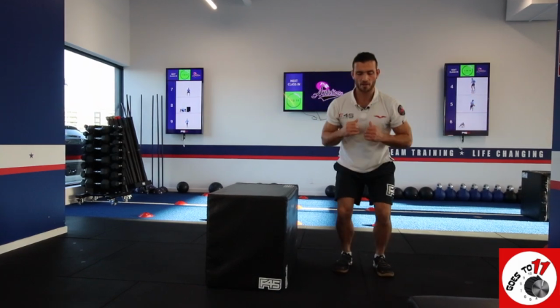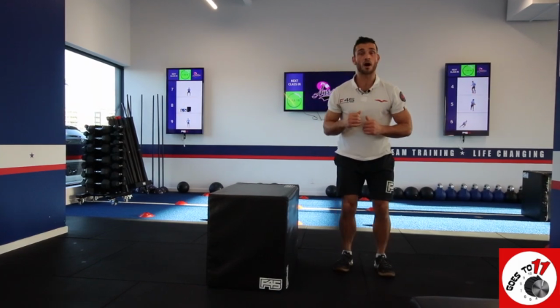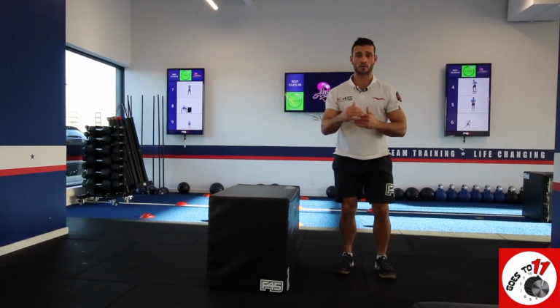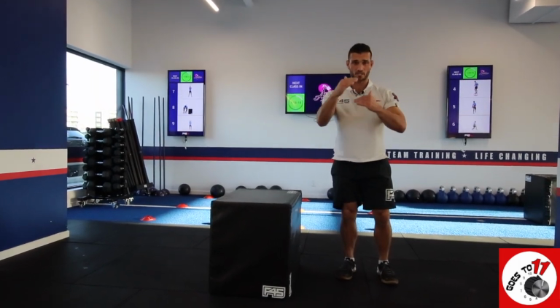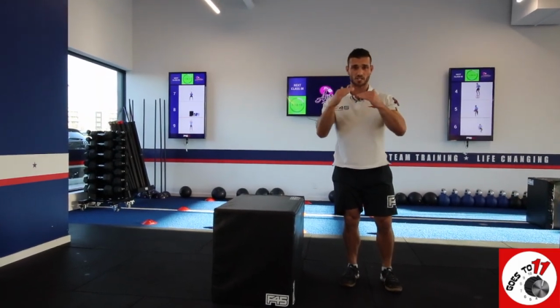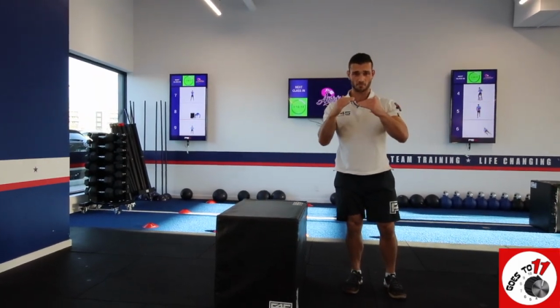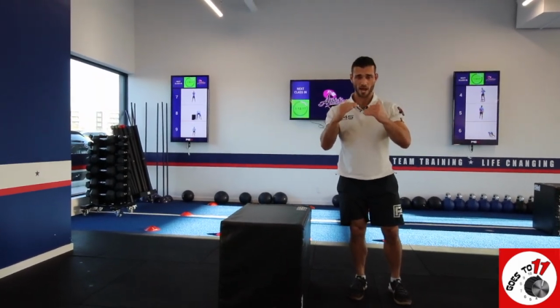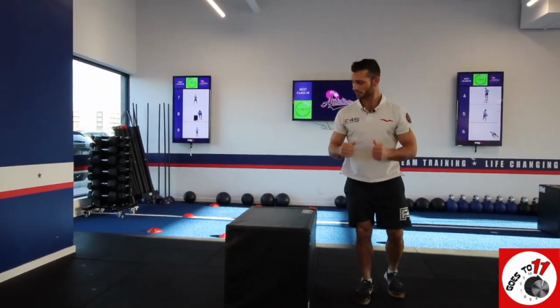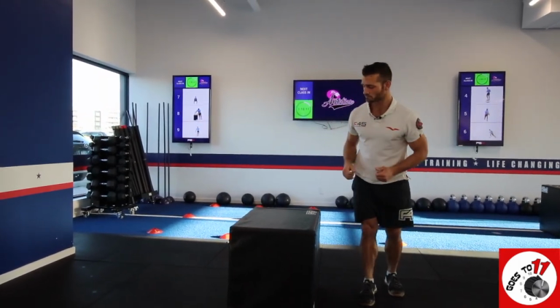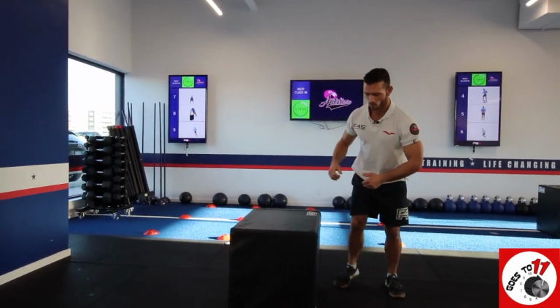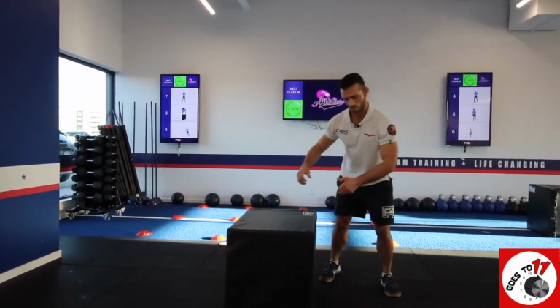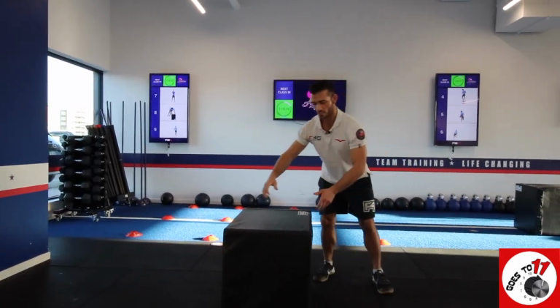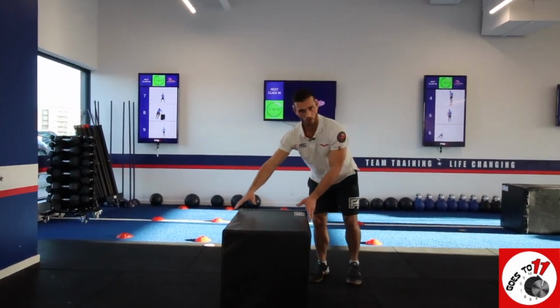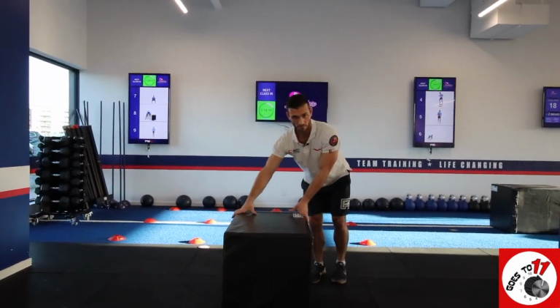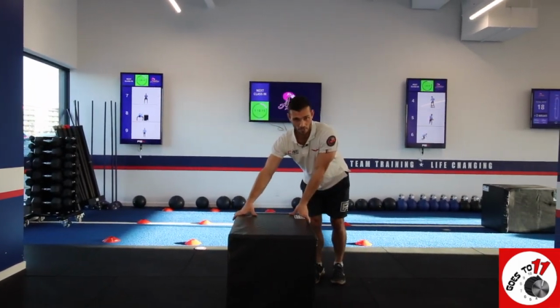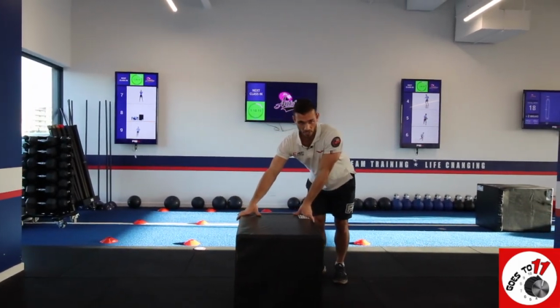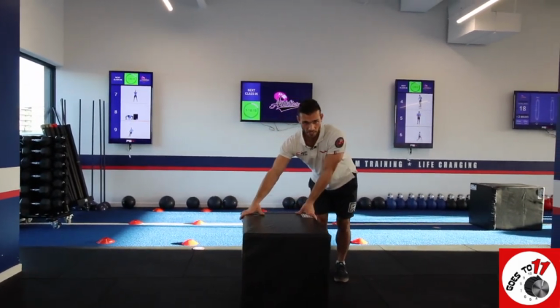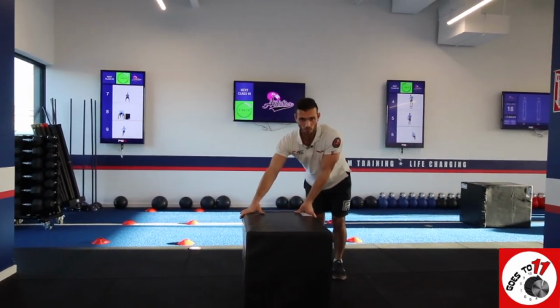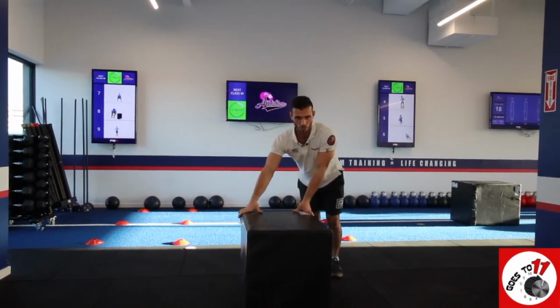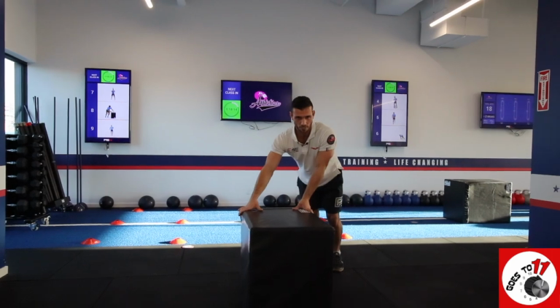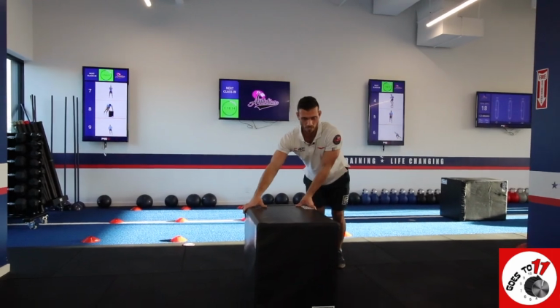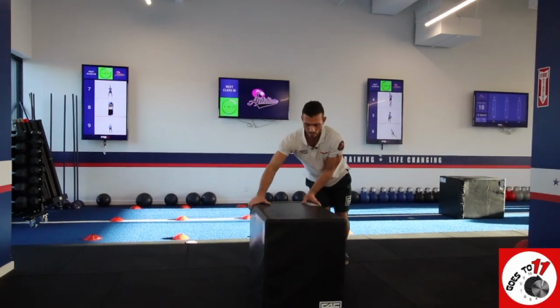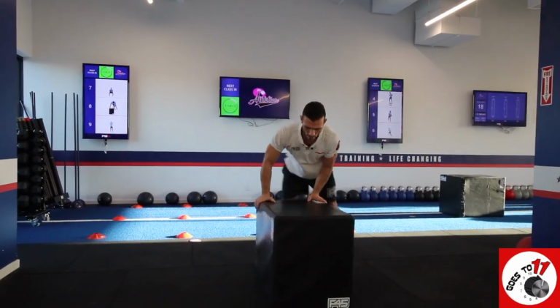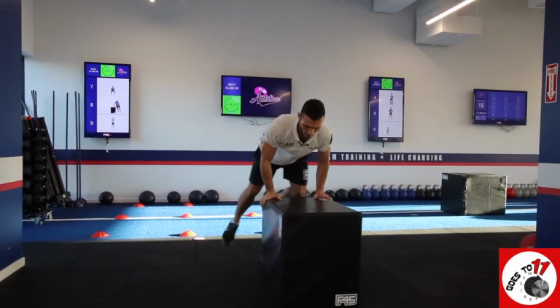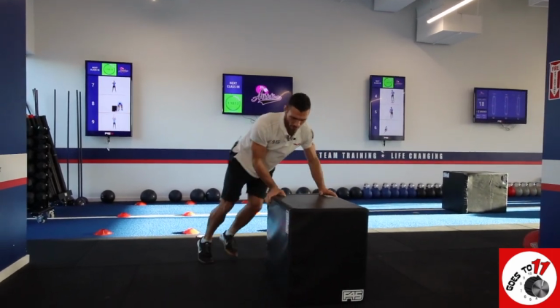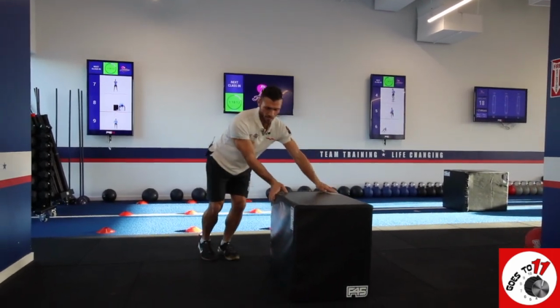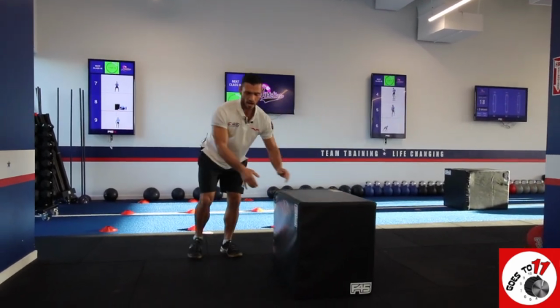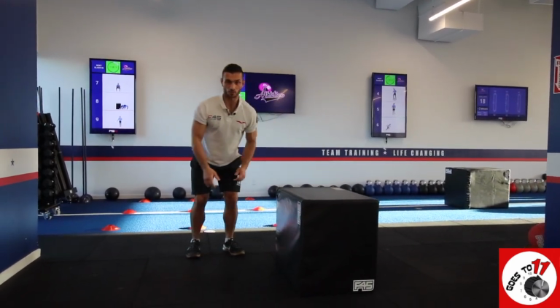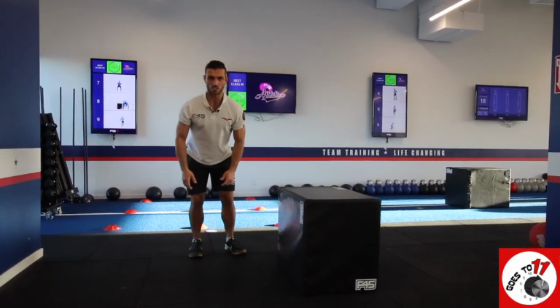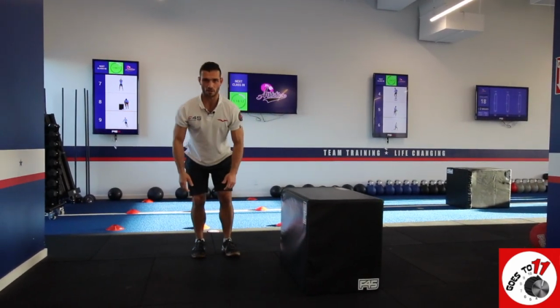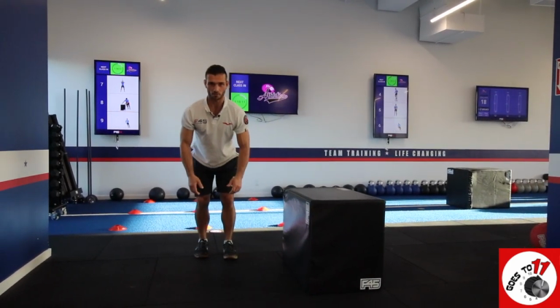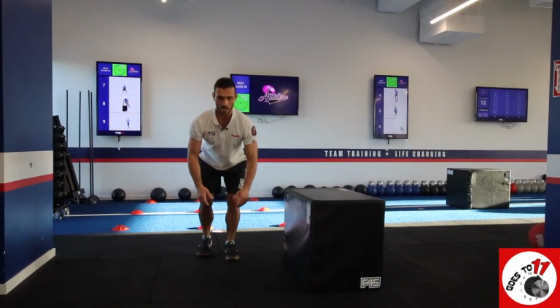Now, to scale it back — once again, strong foundation with the hands. We're going to shuffle to the side, and then we're going to step that burpee back.